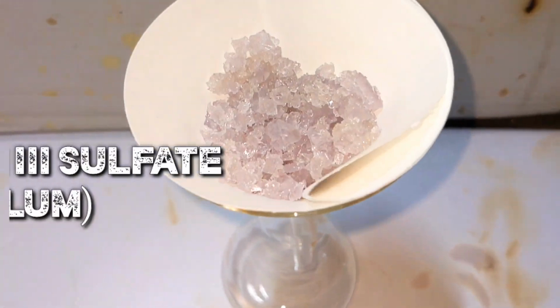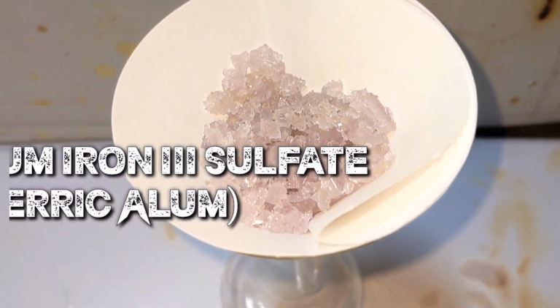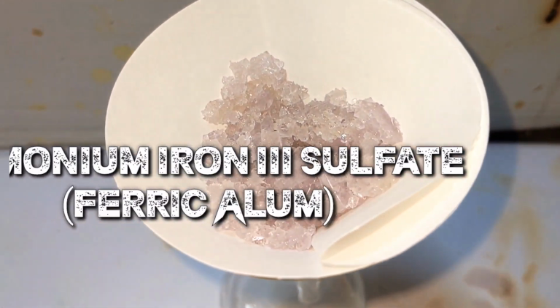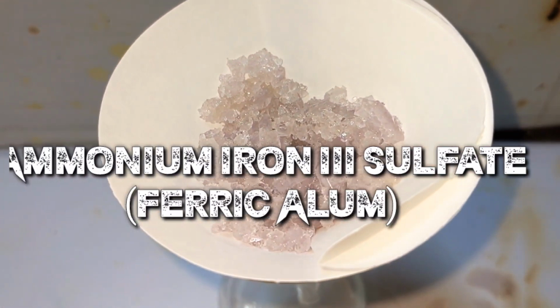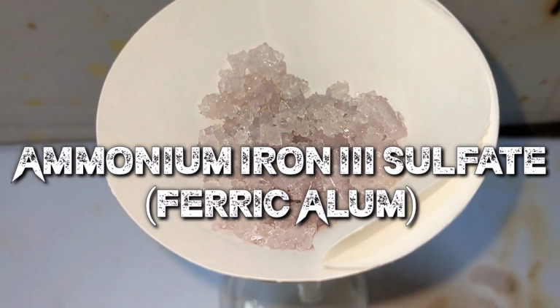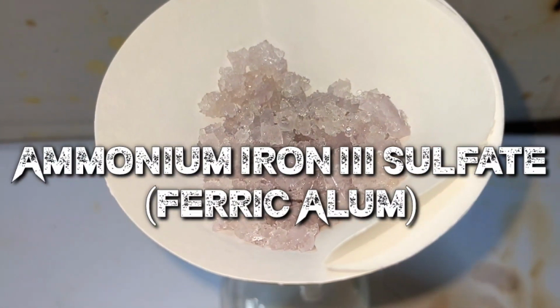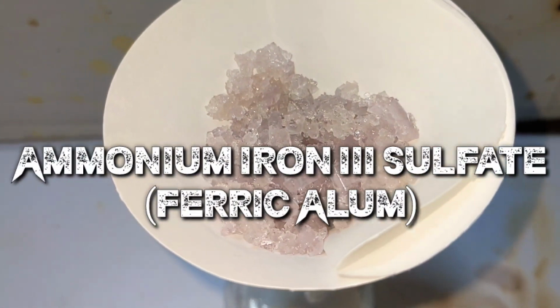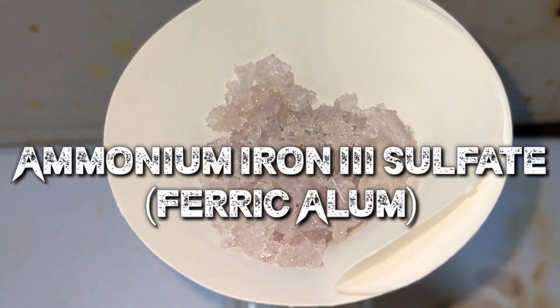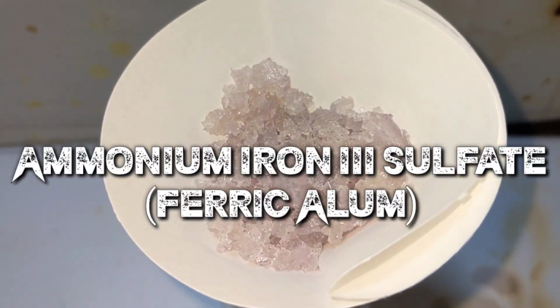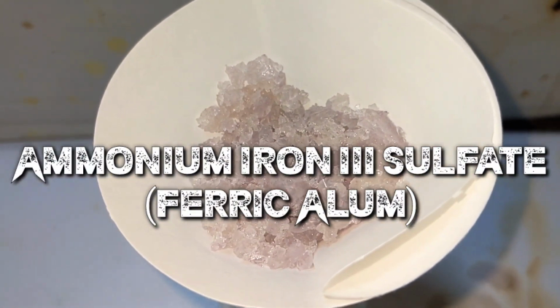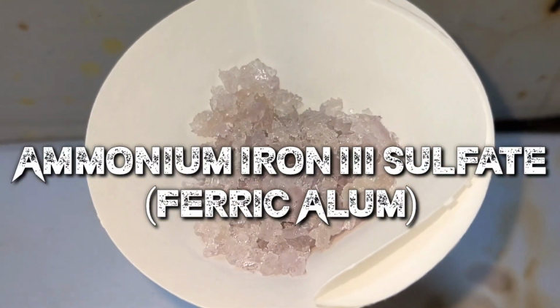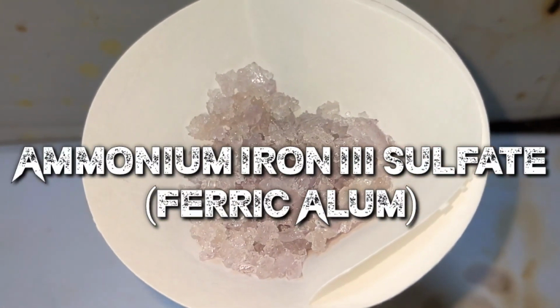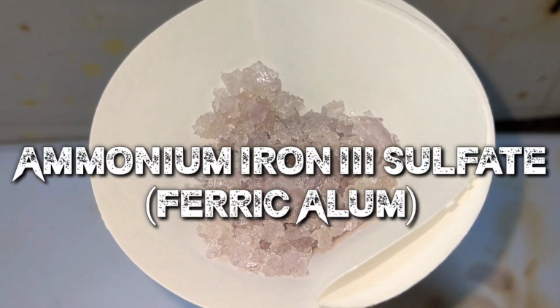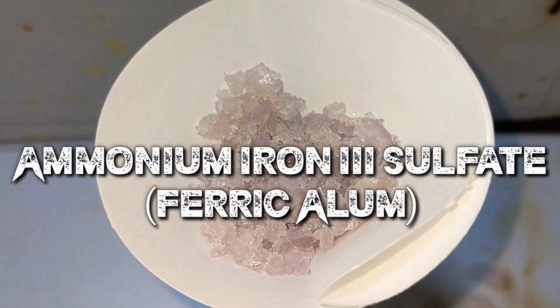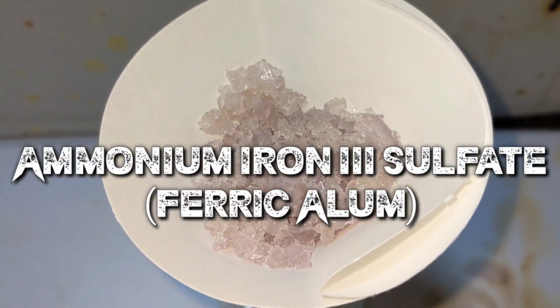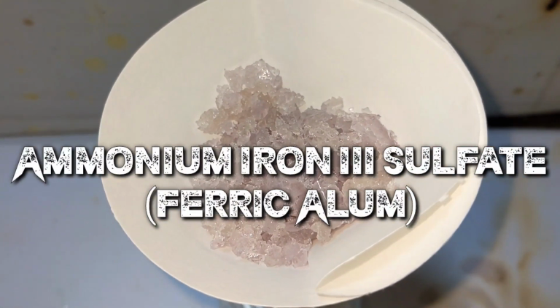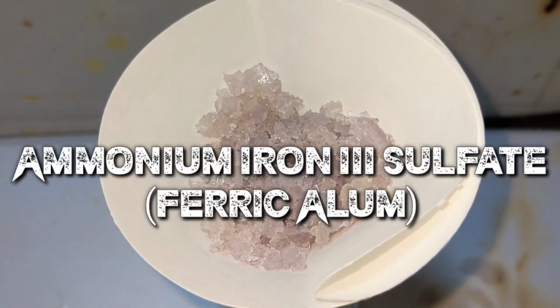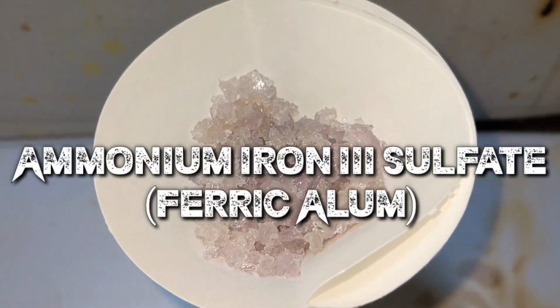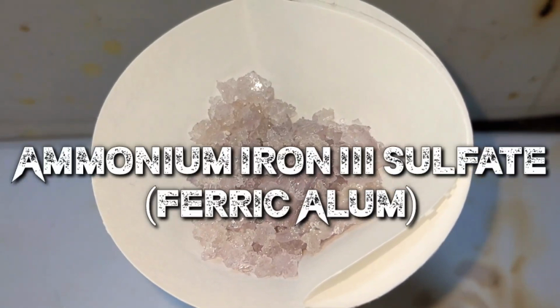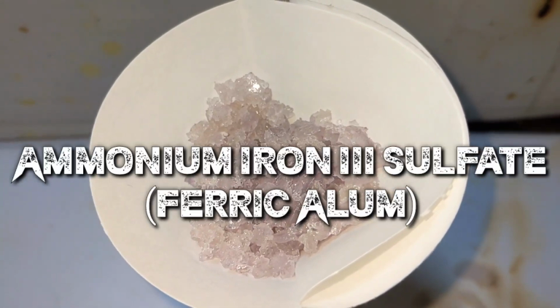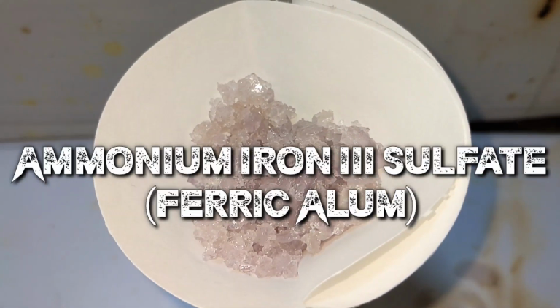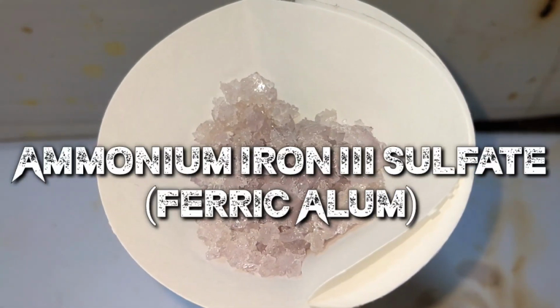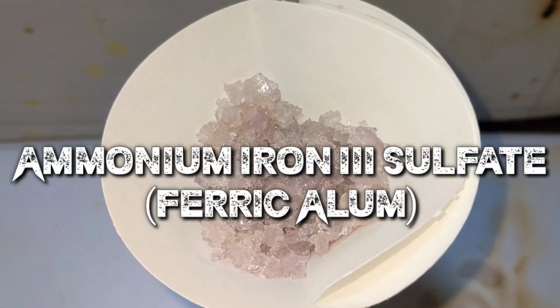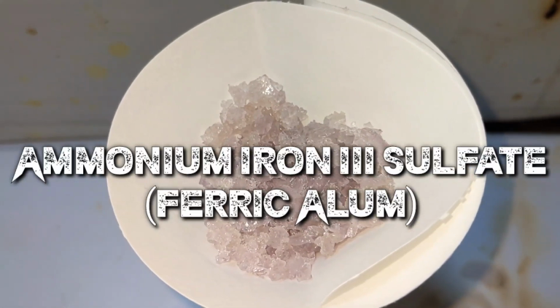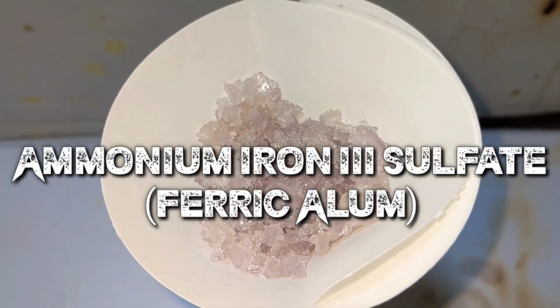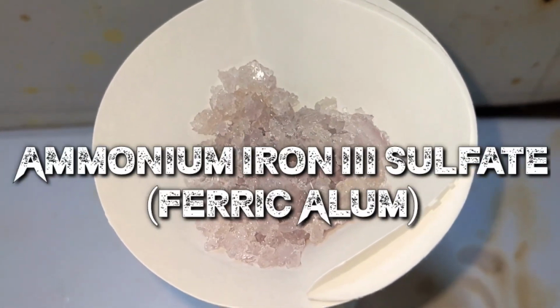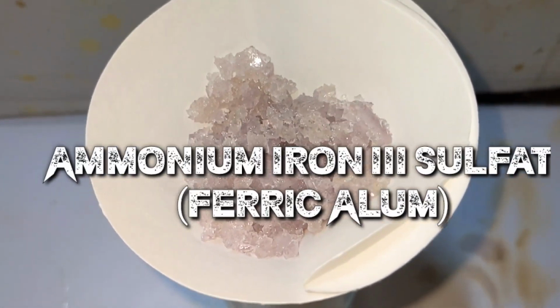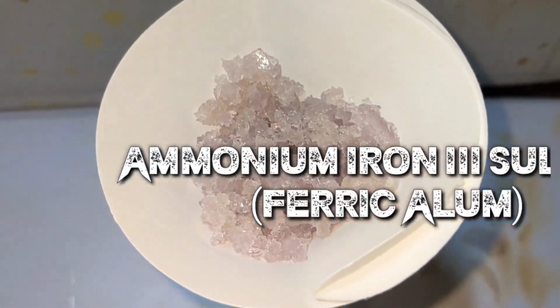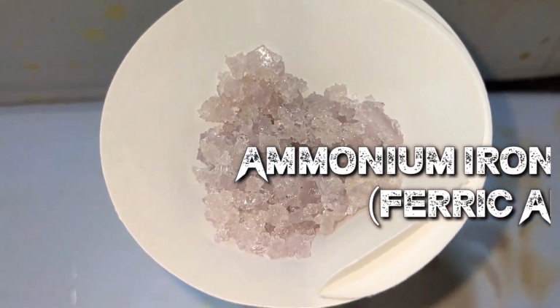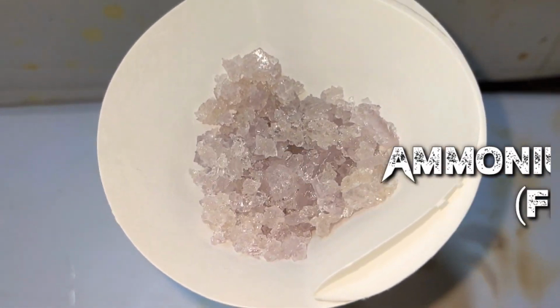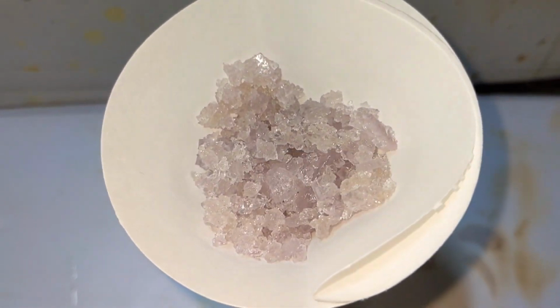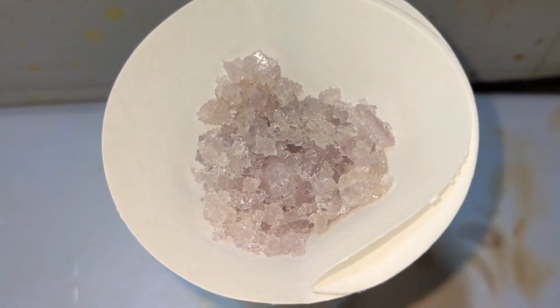Hello friends, in this video we make ammonium iron(III) sulfate, also called ferric alum.